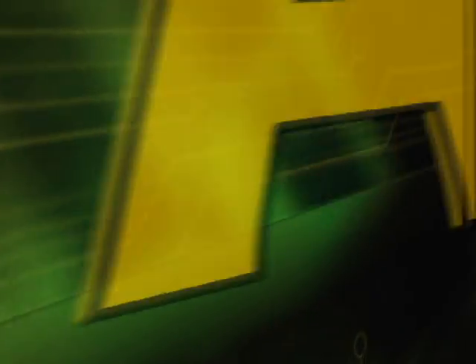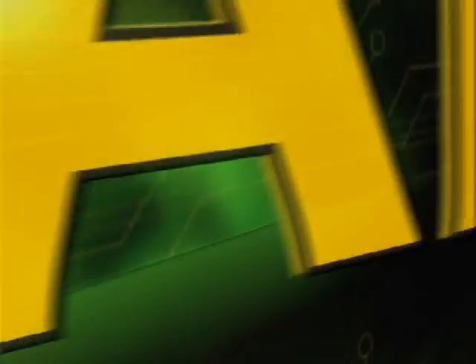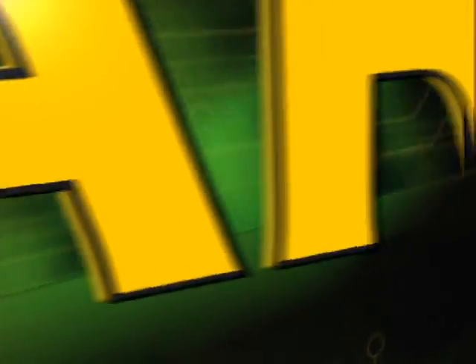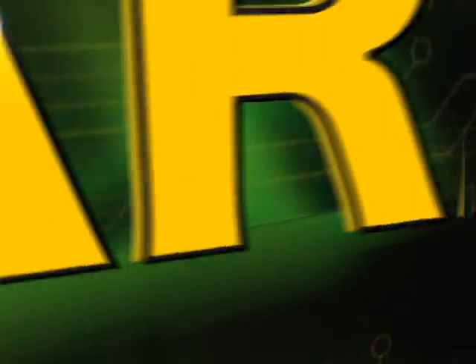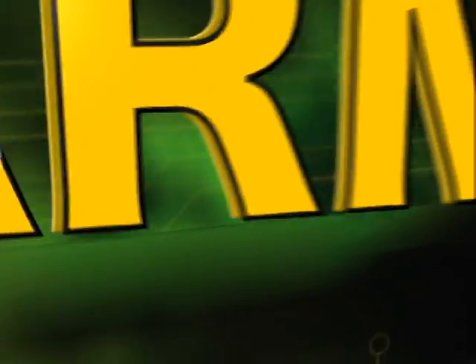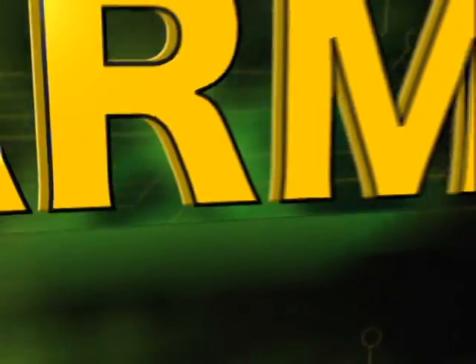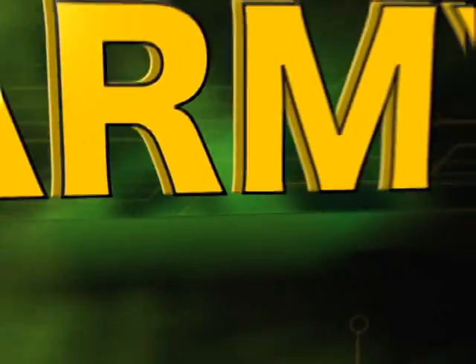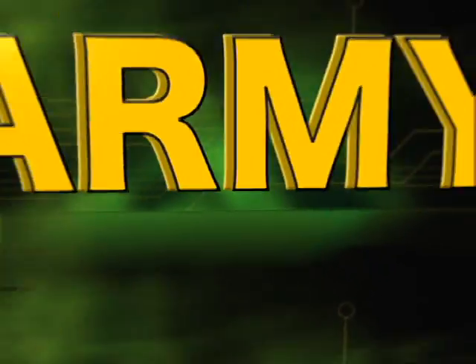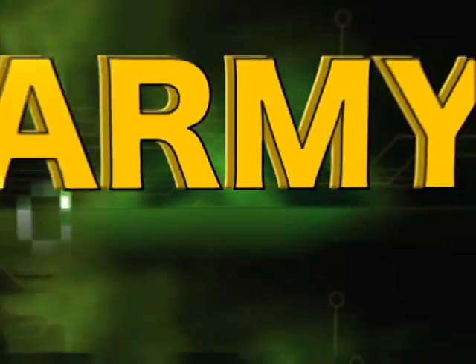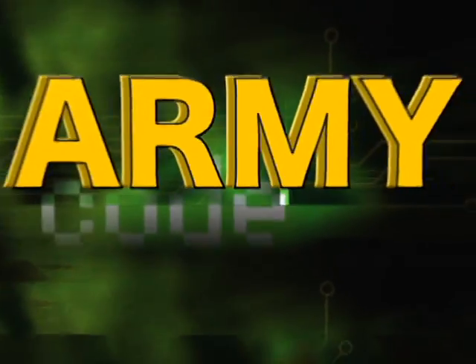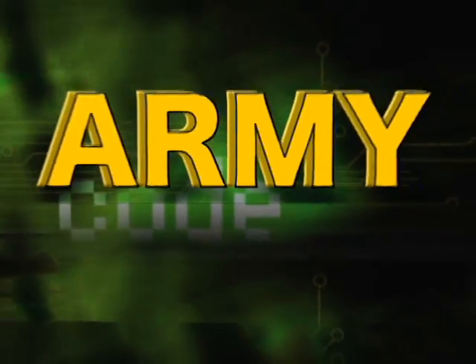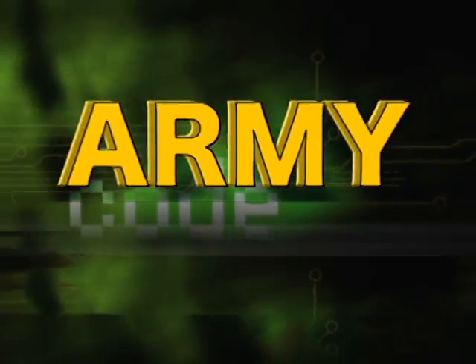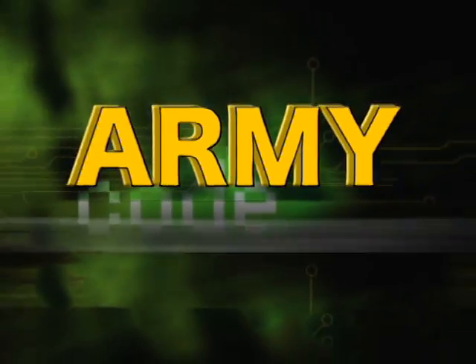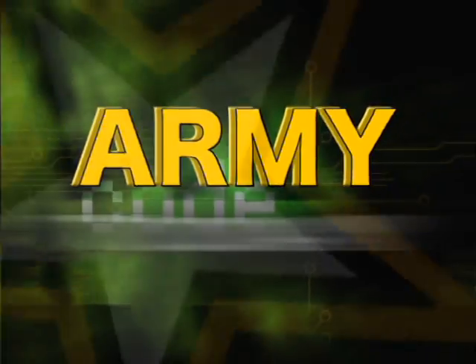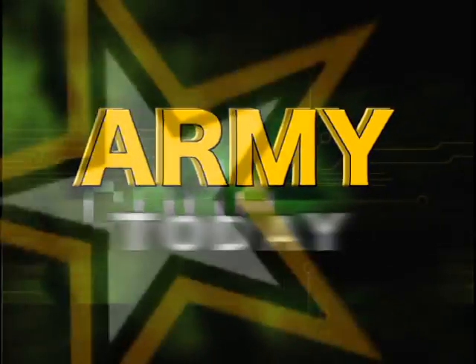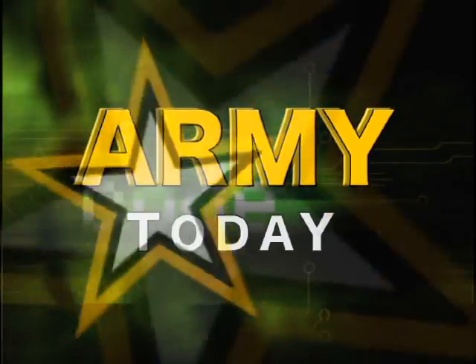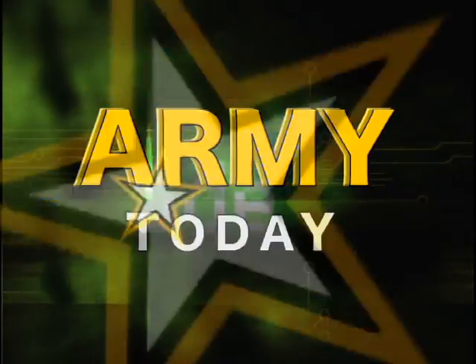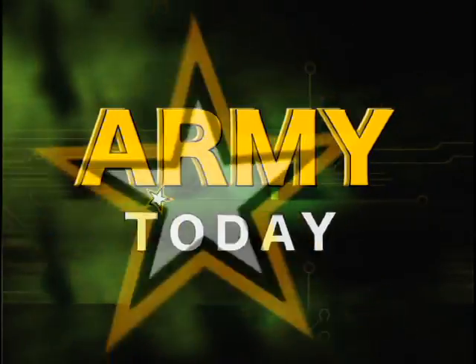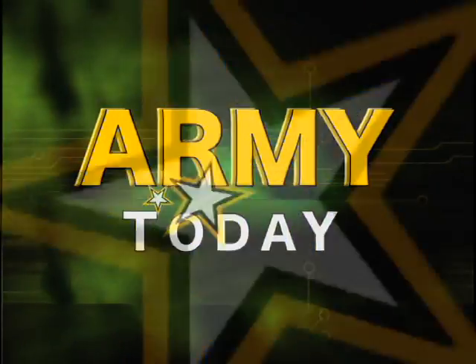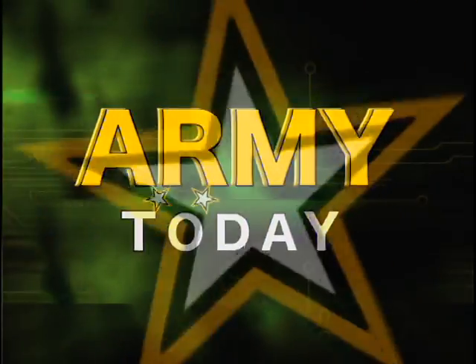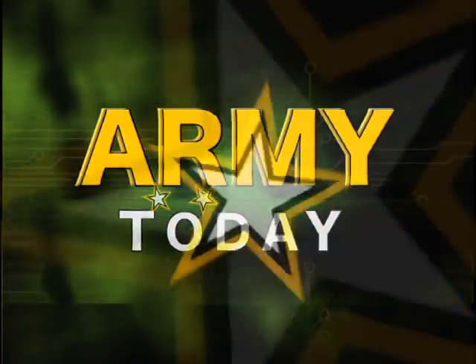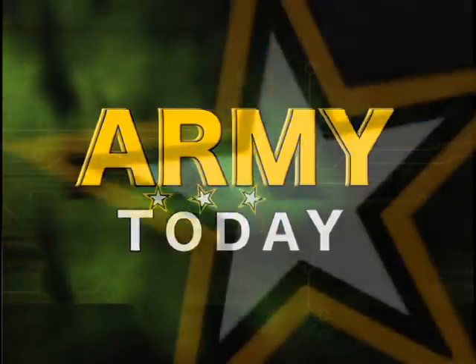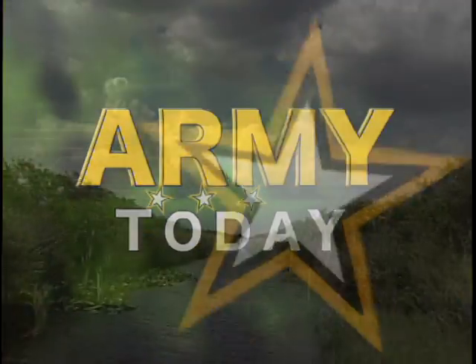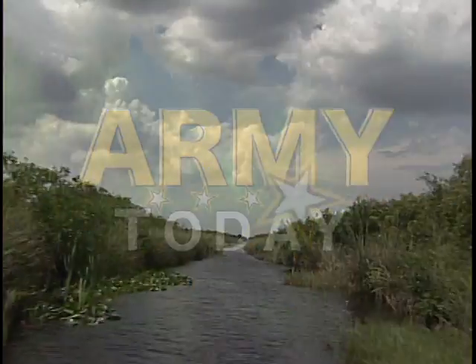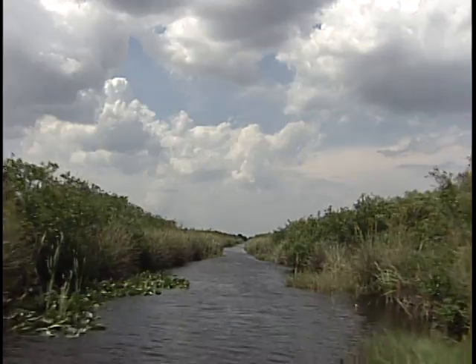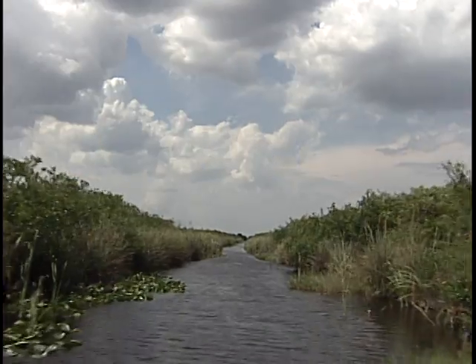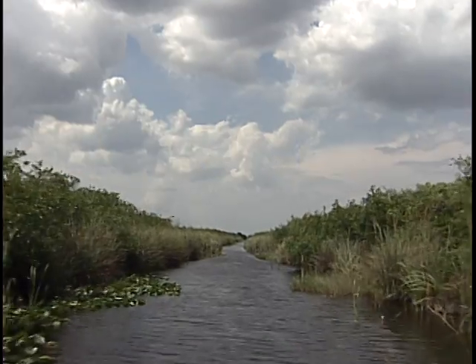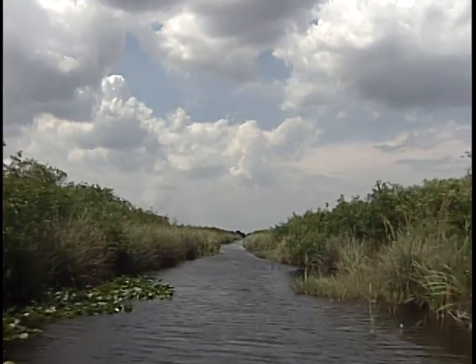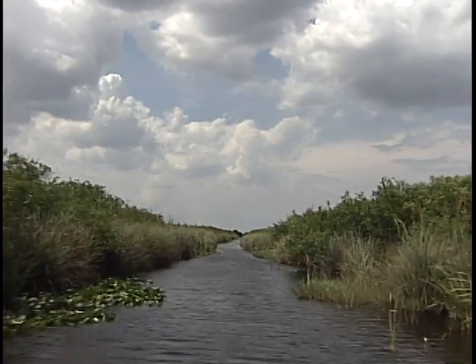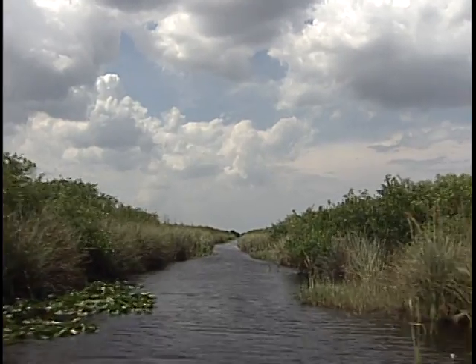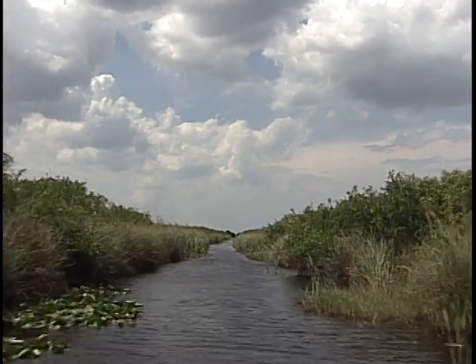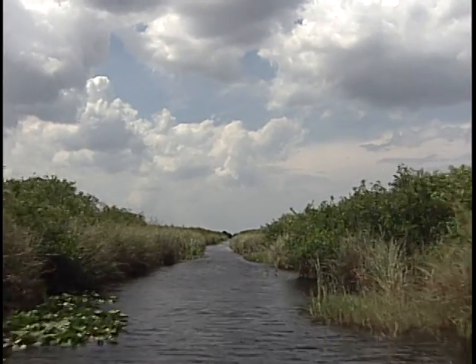This is Army Today. The Everglades is the largest environmental restoration project in U.S. history.